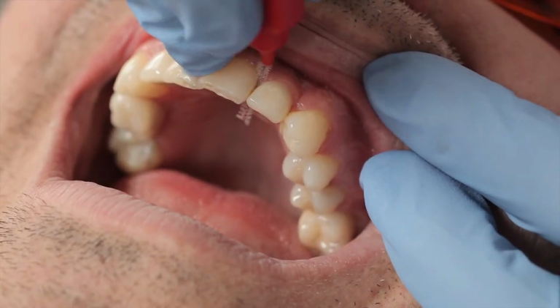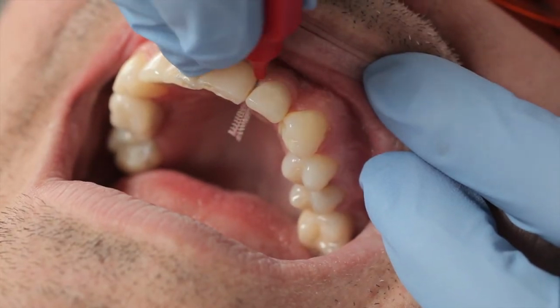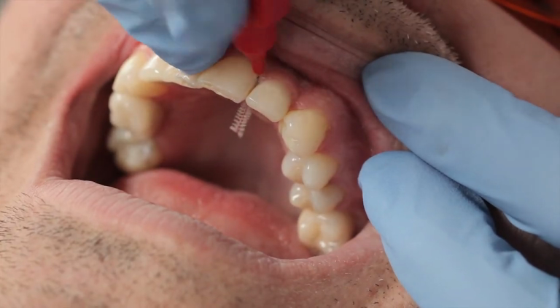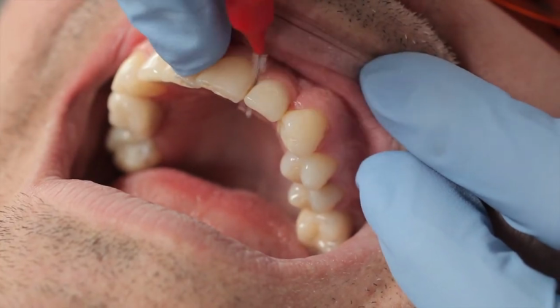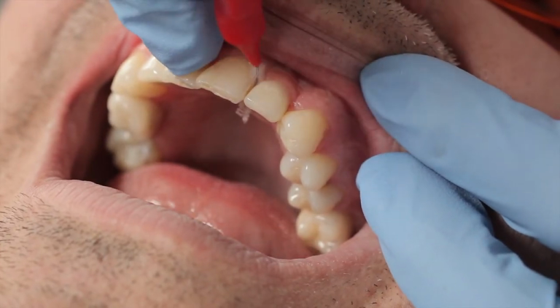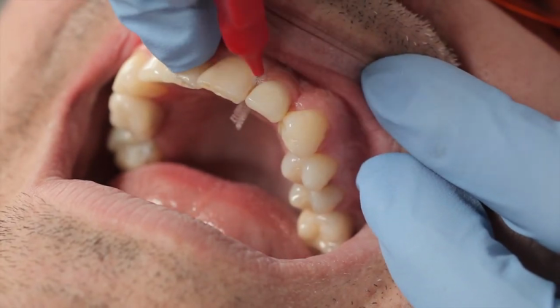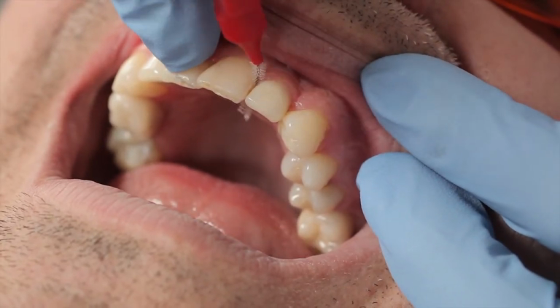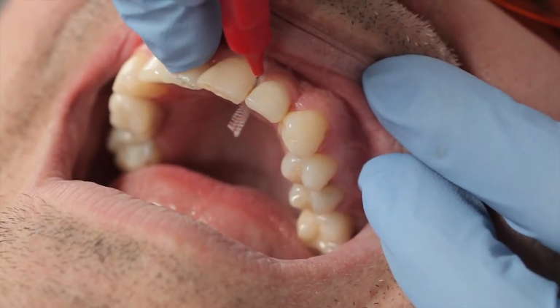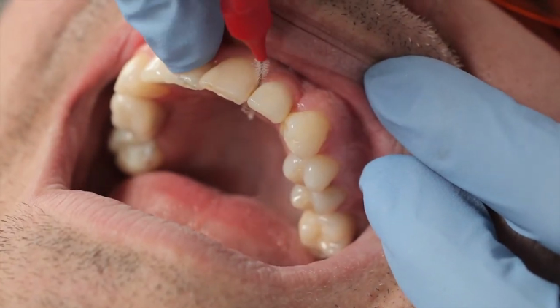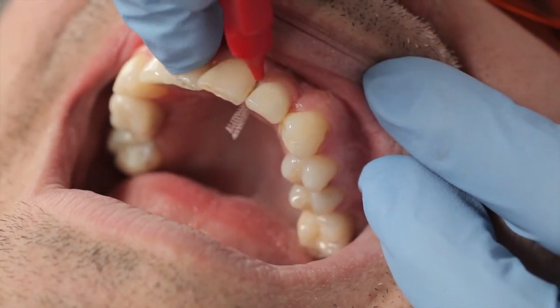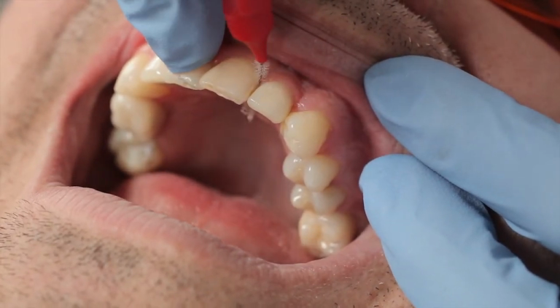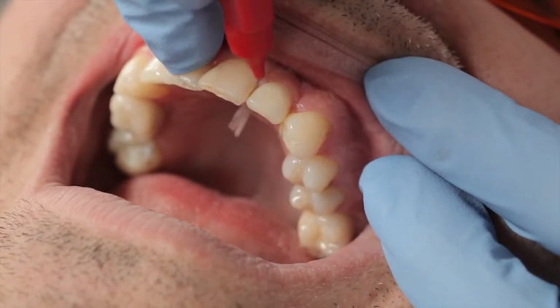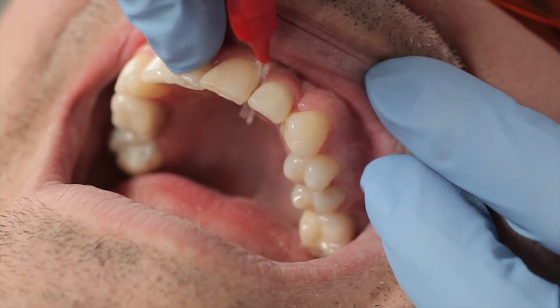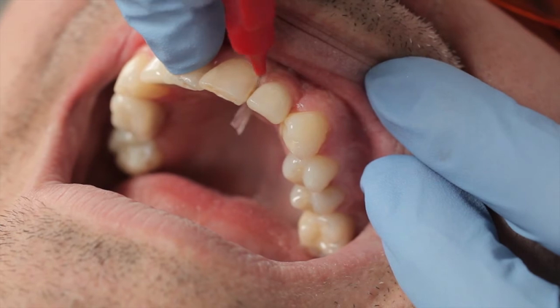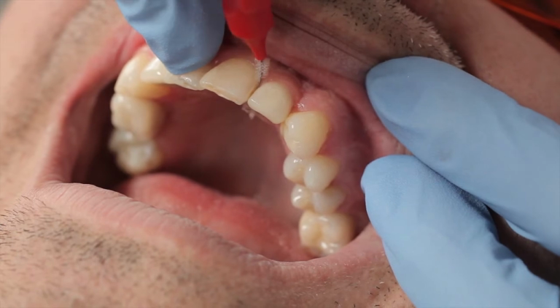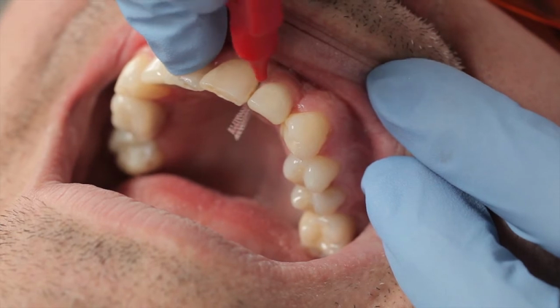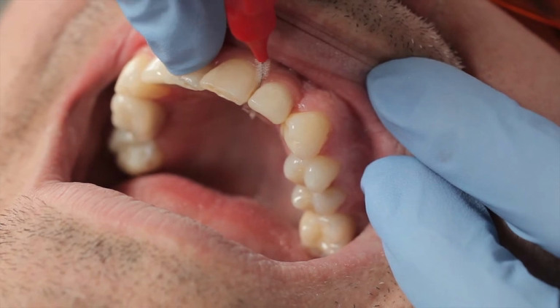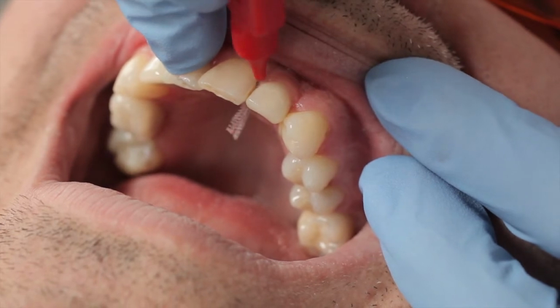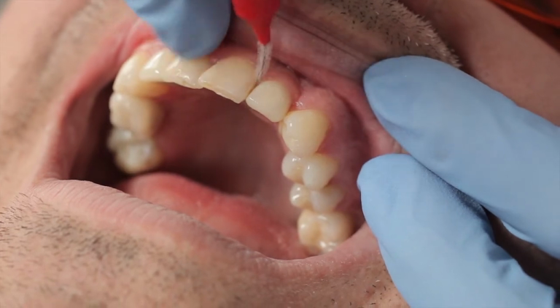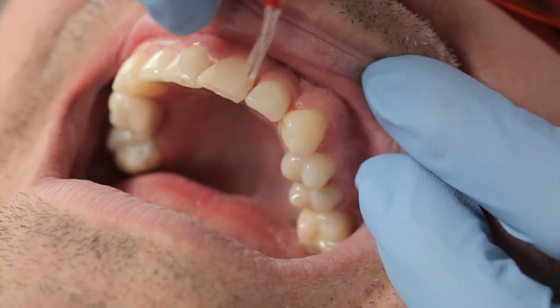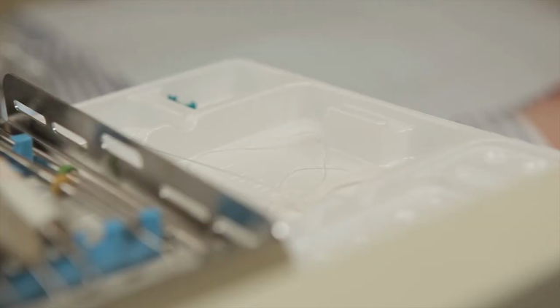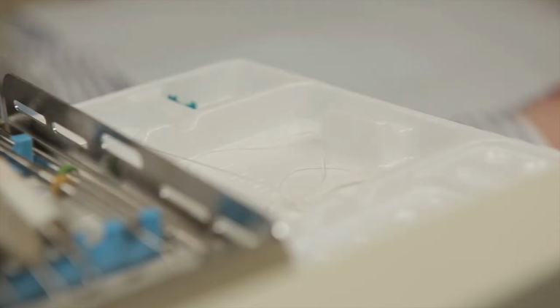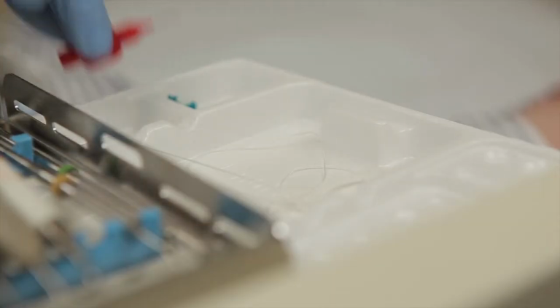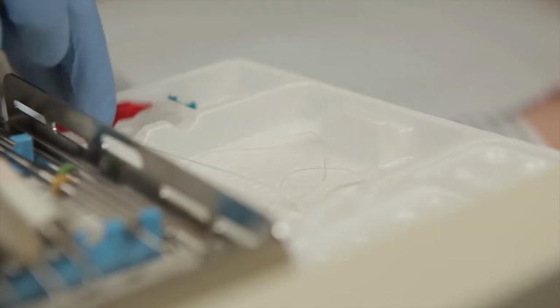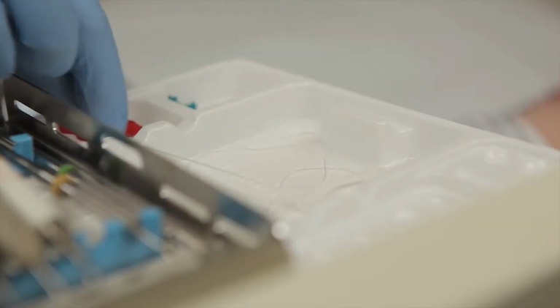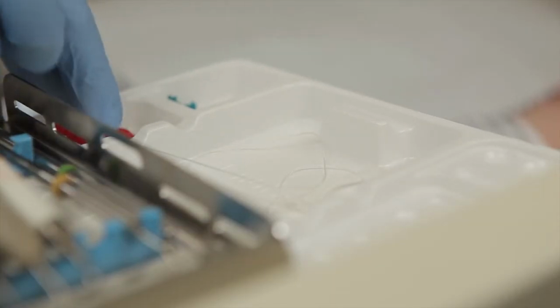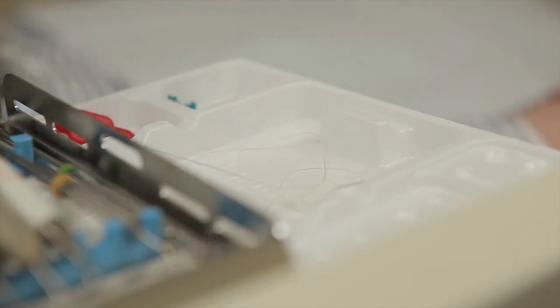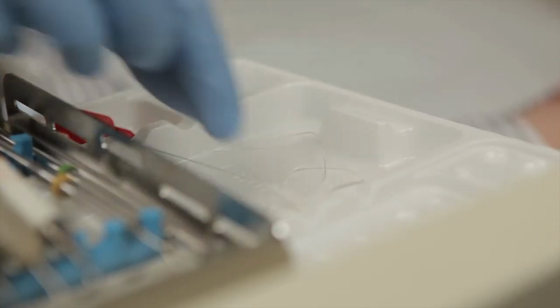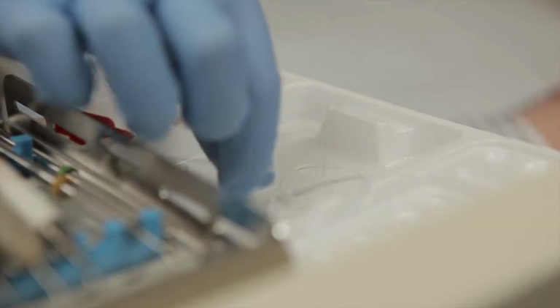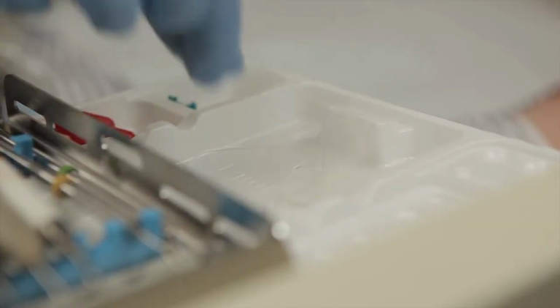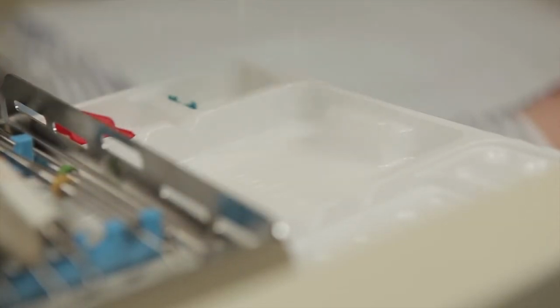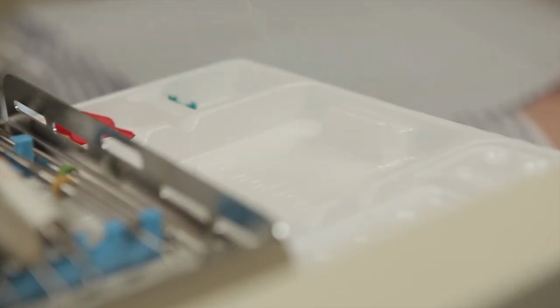This is another implant with some pink porcelain attached to resemble gum, and it's important to floss right above this as plaque will form here.